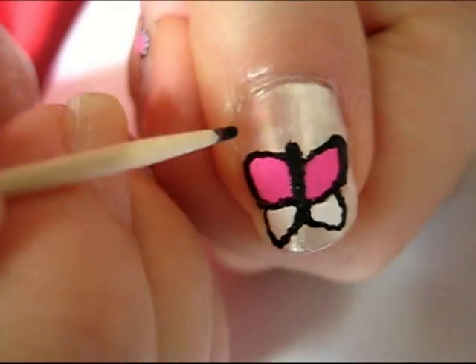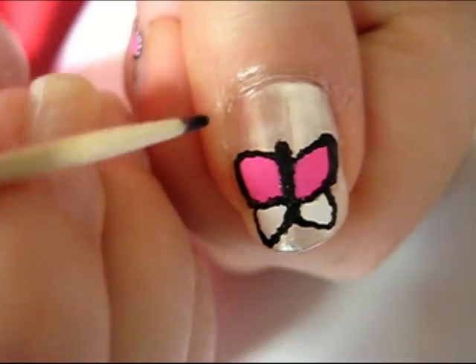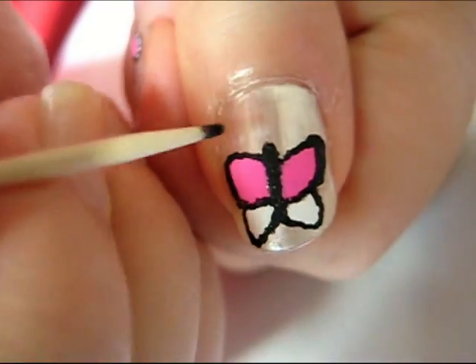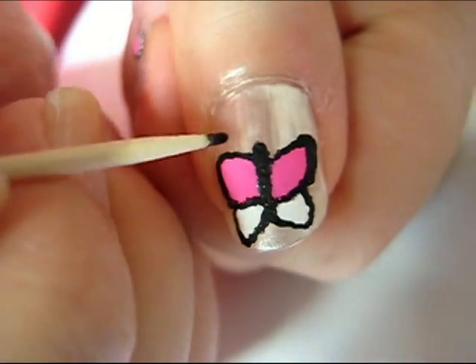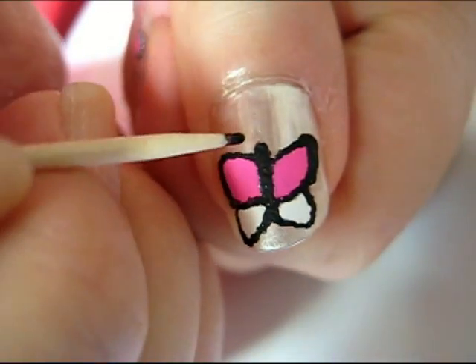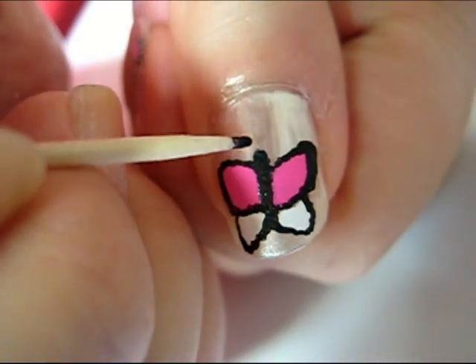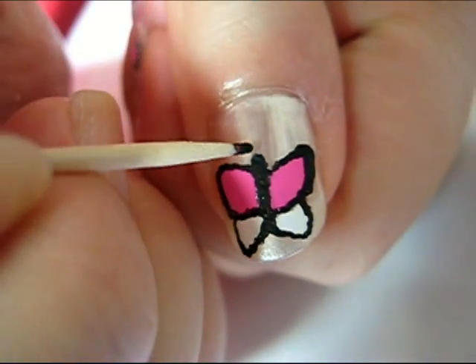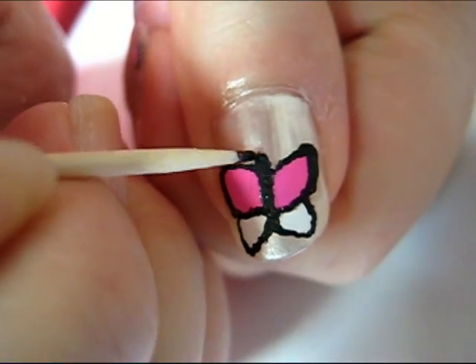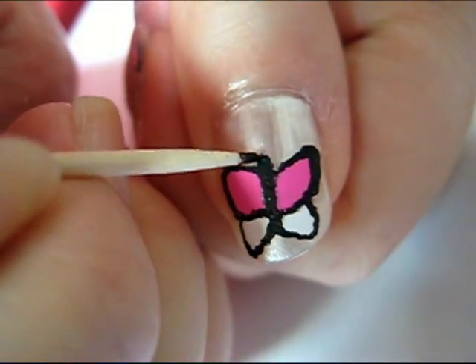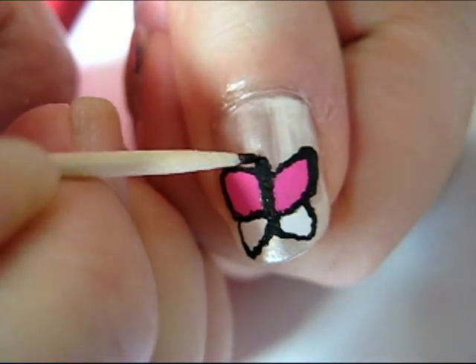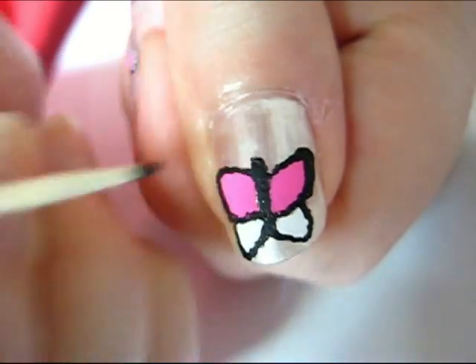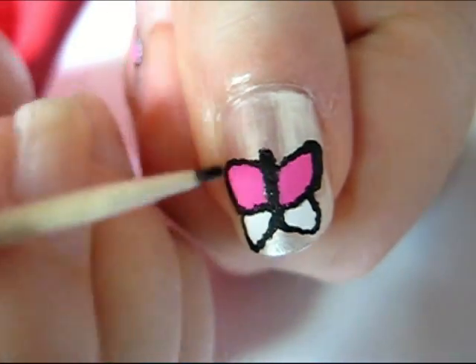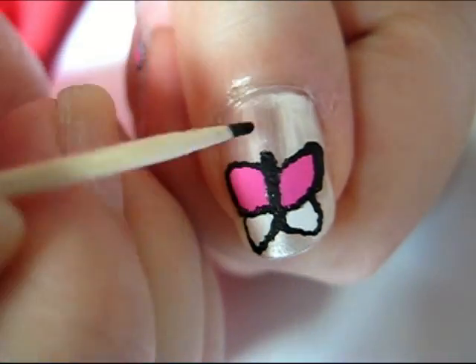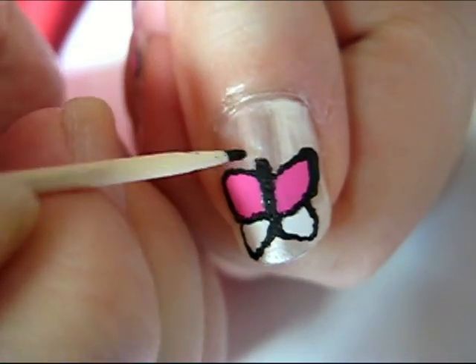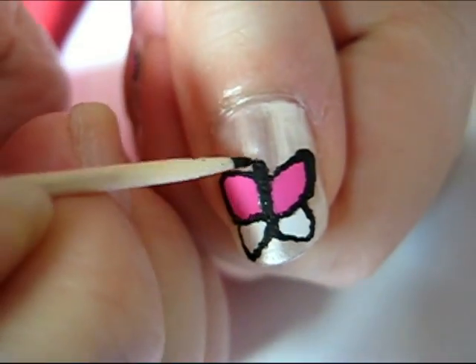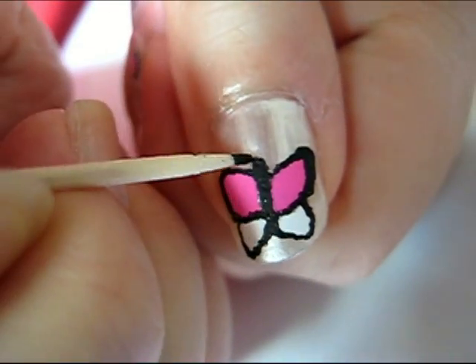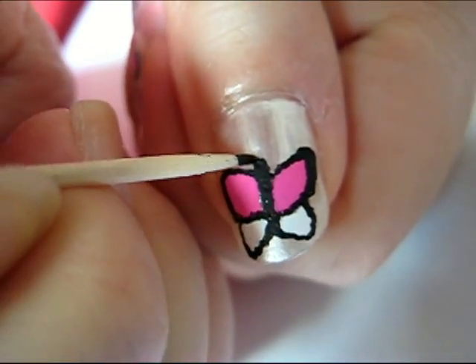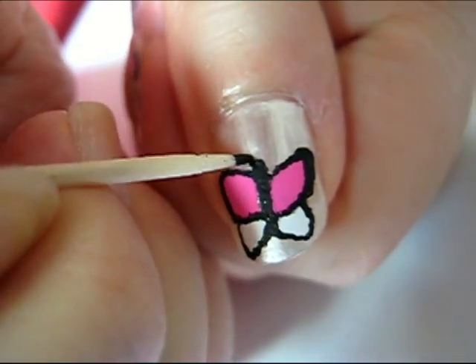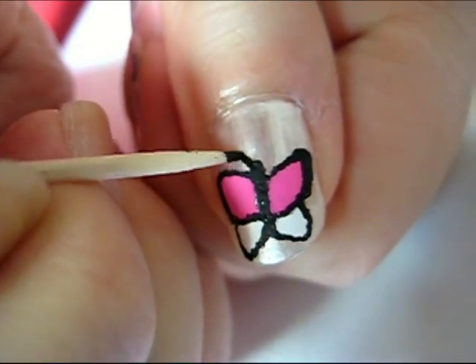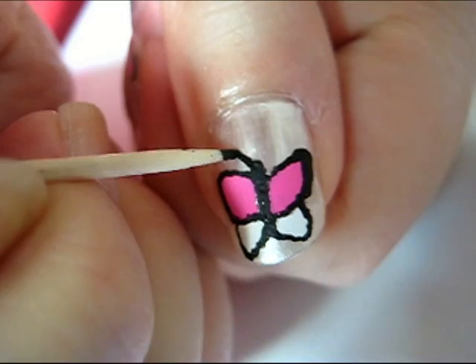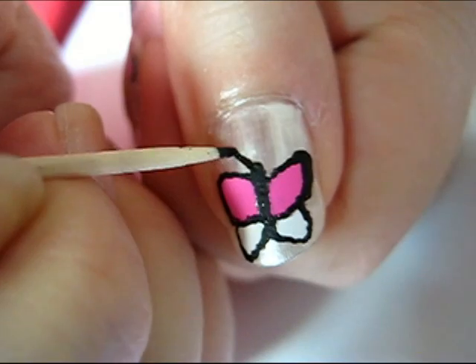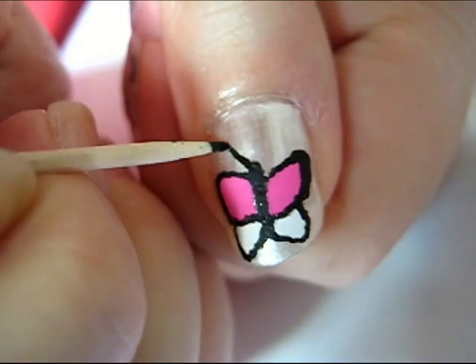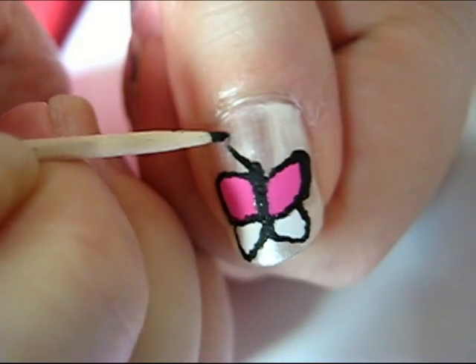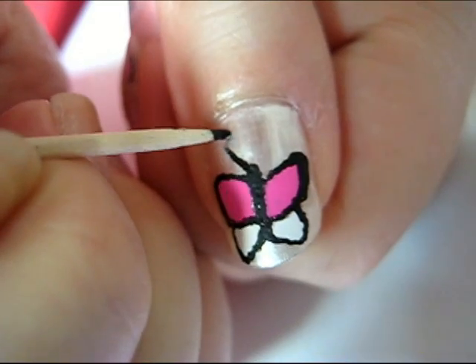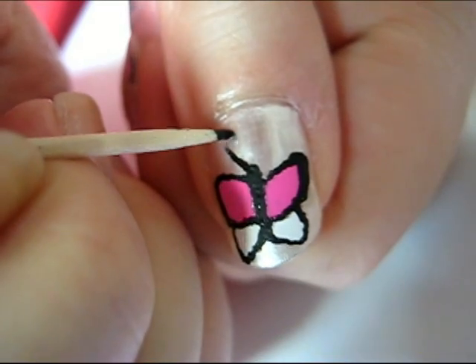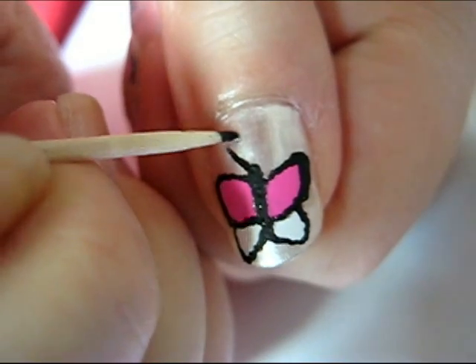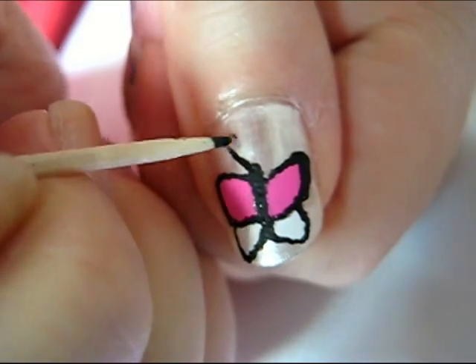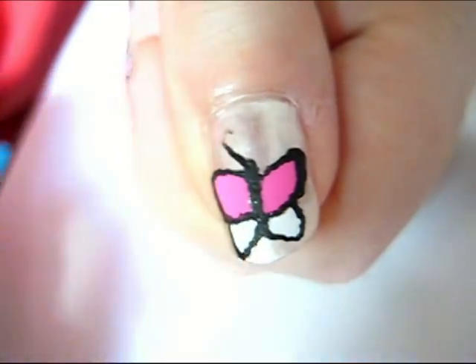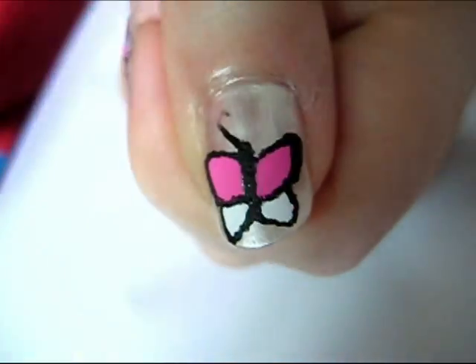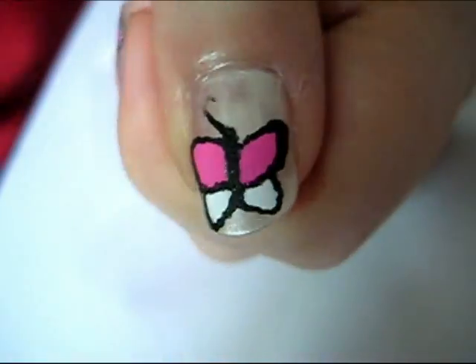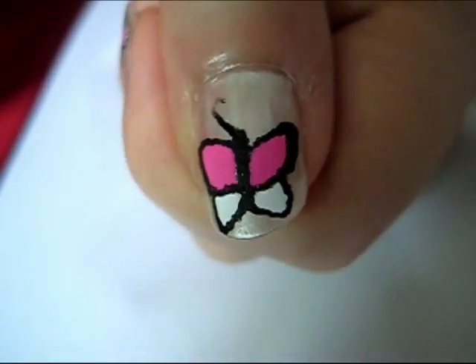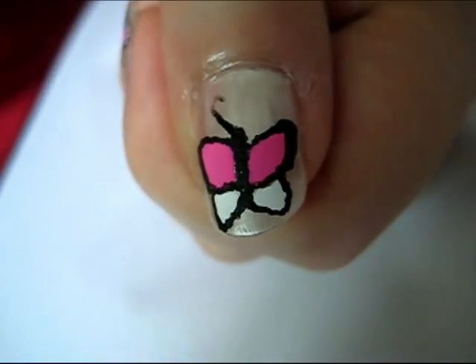Next, draw on the antennas of the butterfly so they create a heart shape on the top.